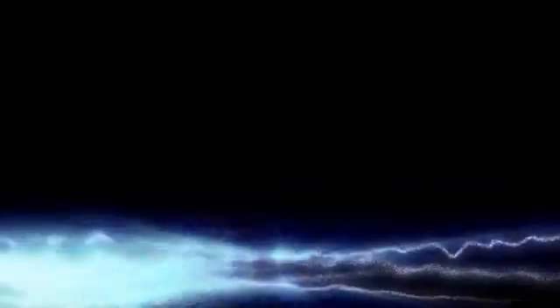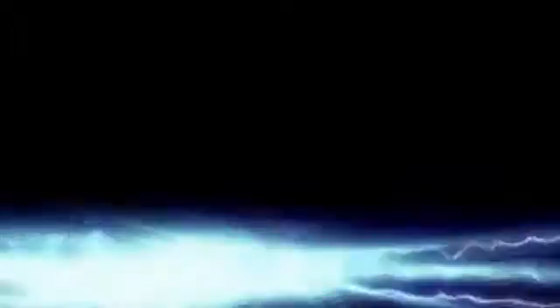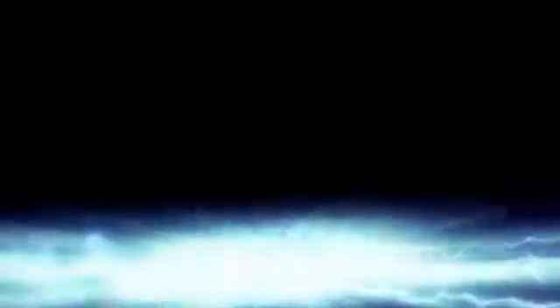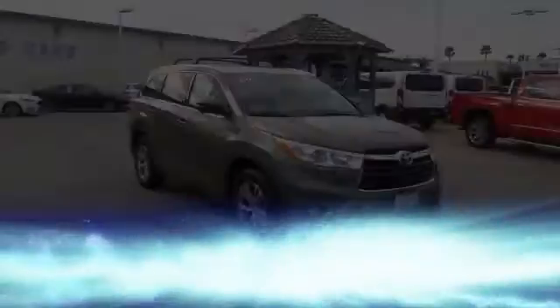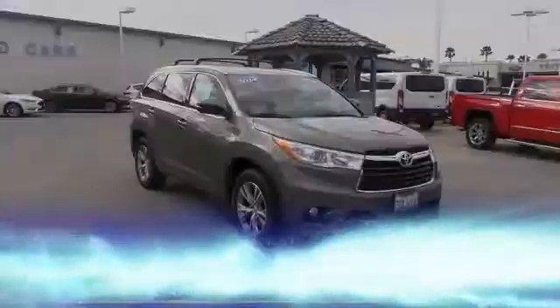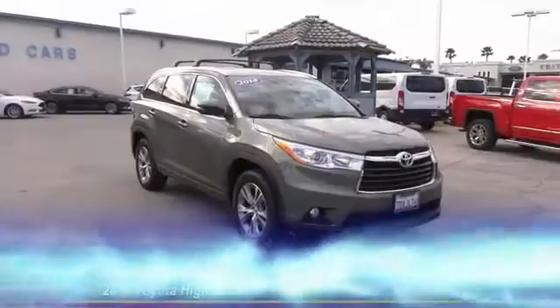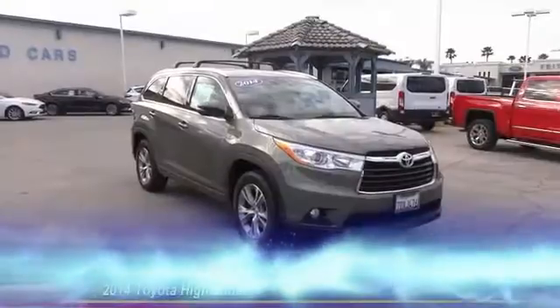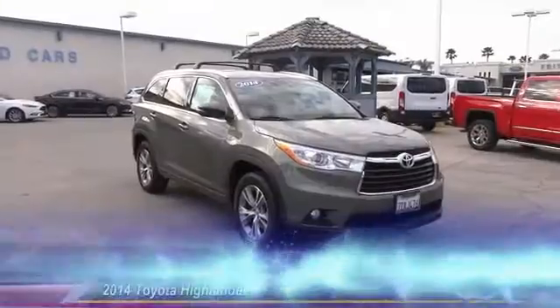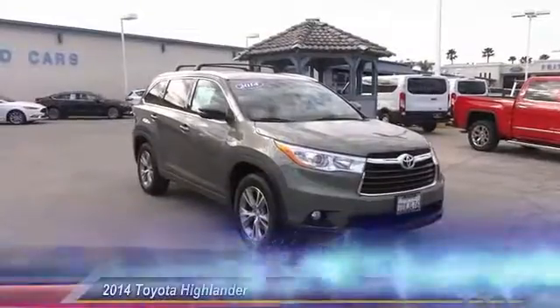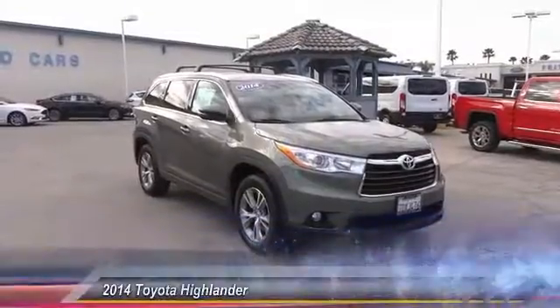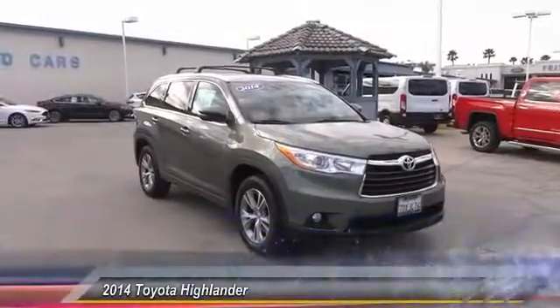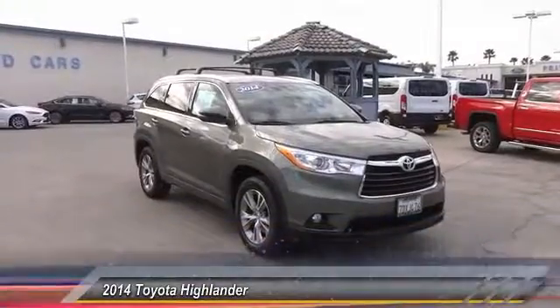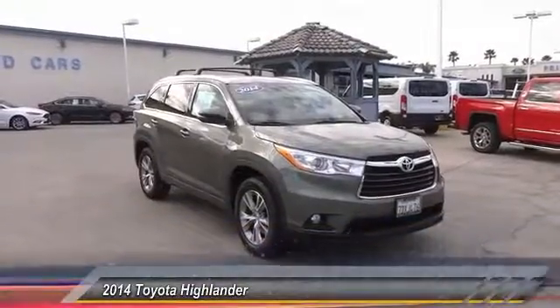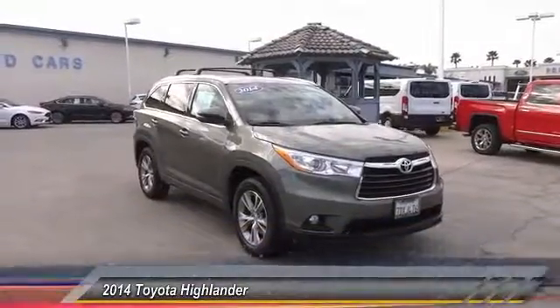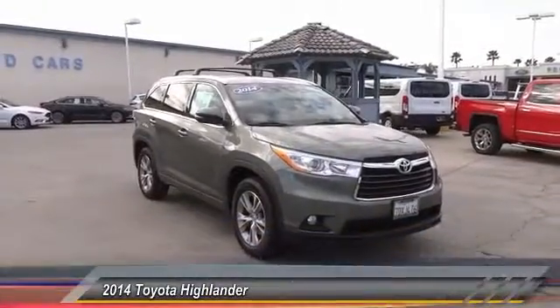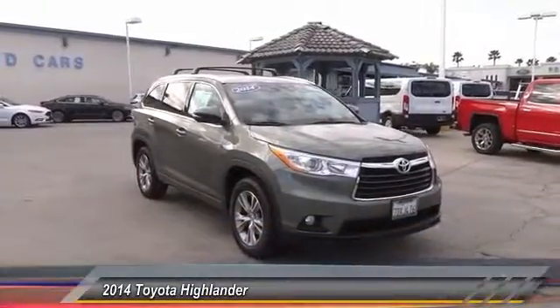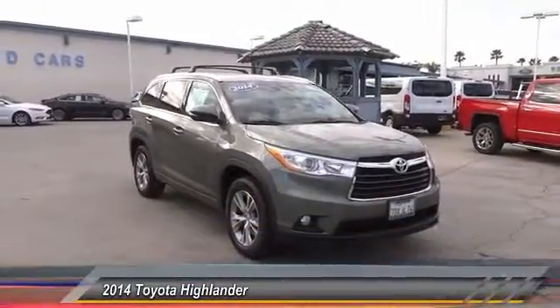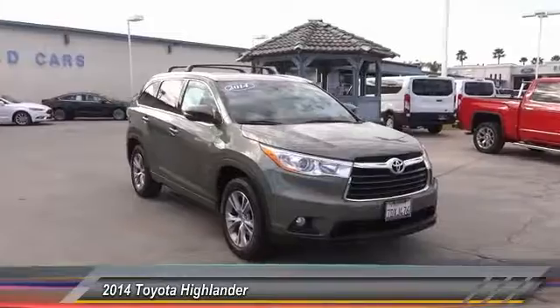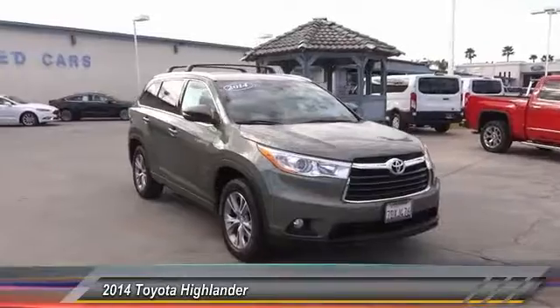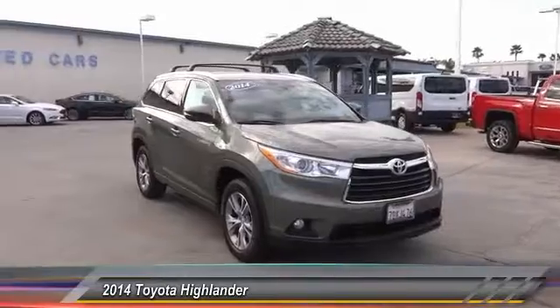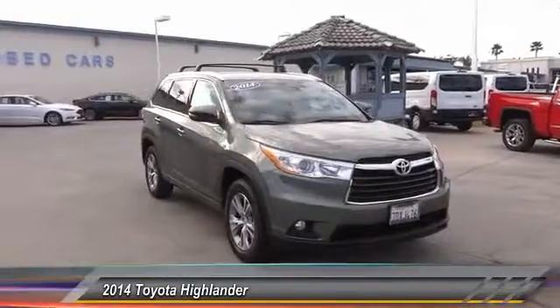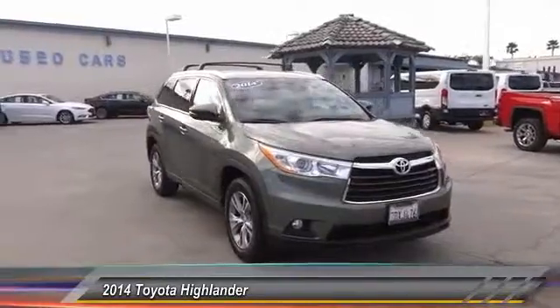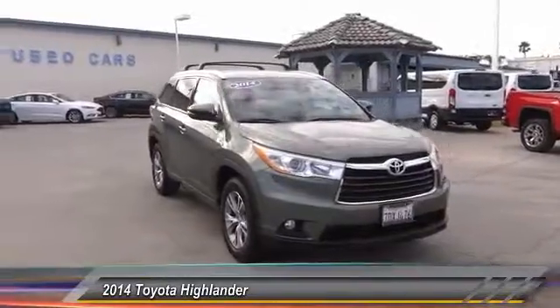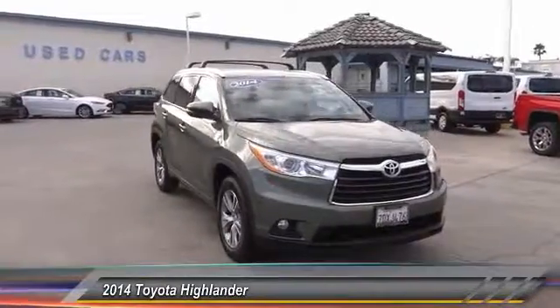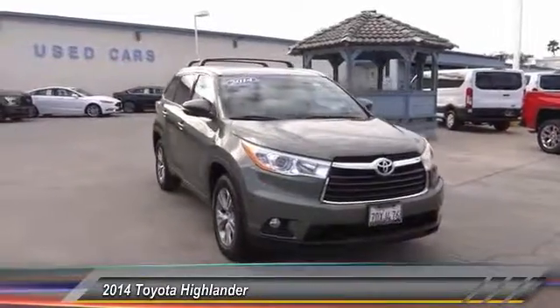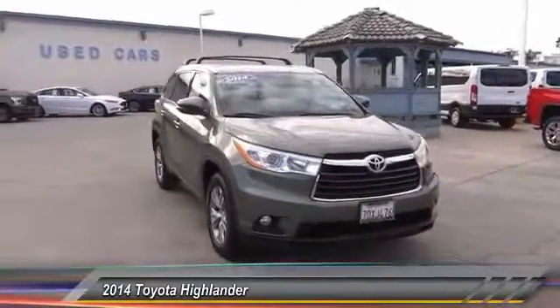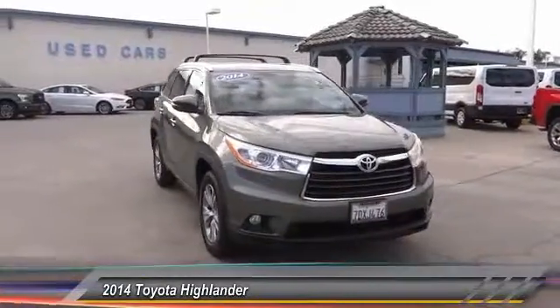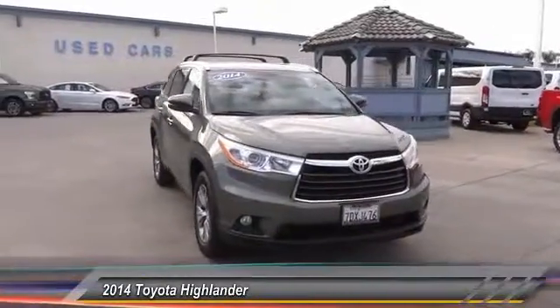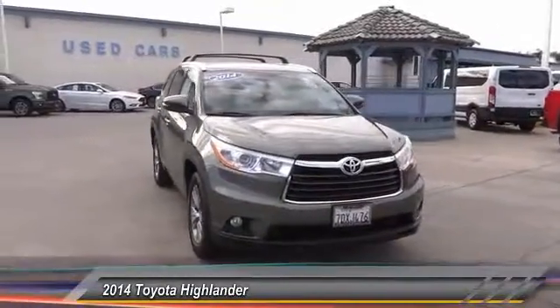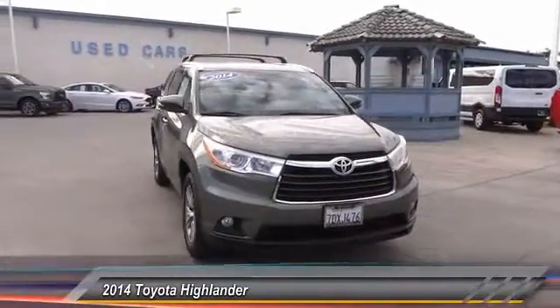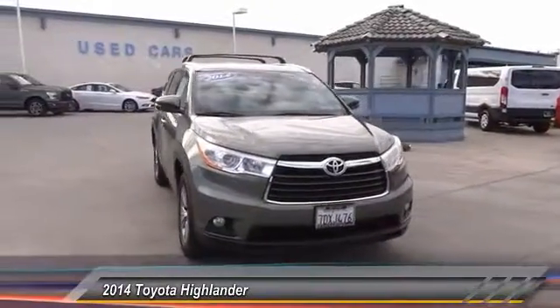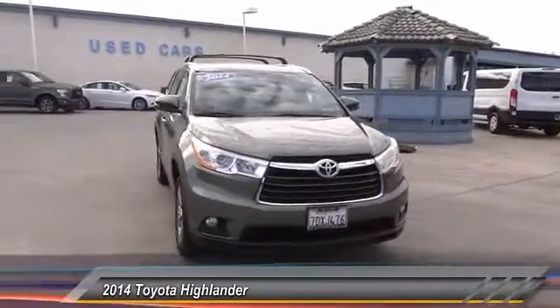The 2014 Highlander. The Highlander is the SUV that's thought of everything.